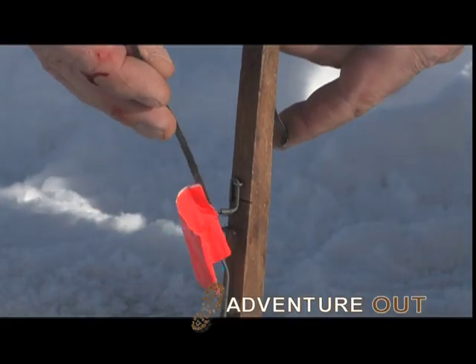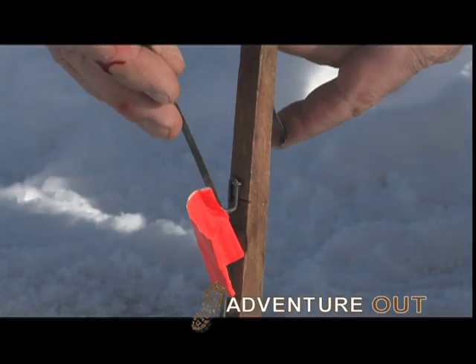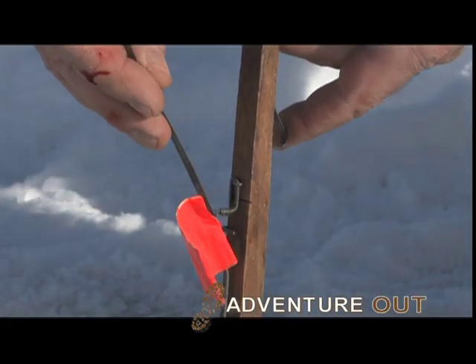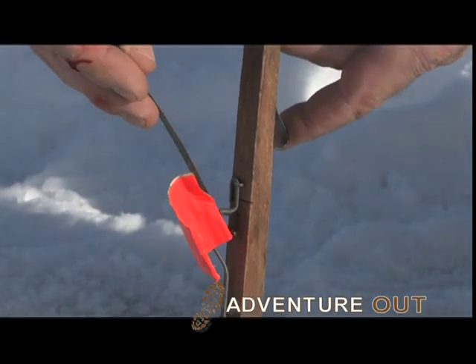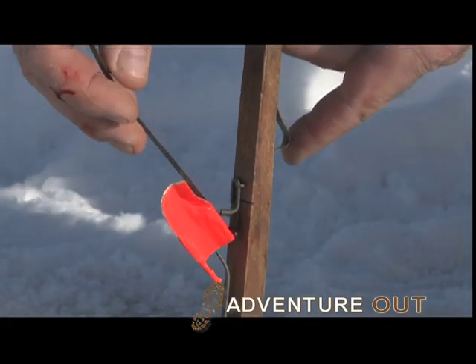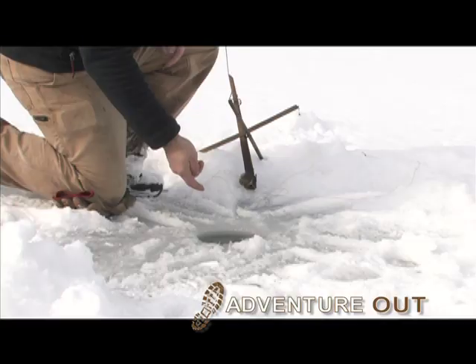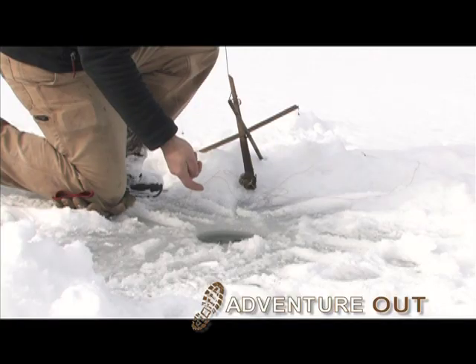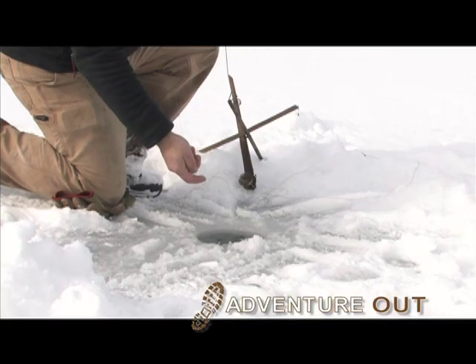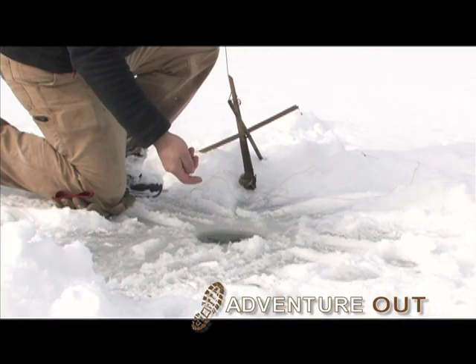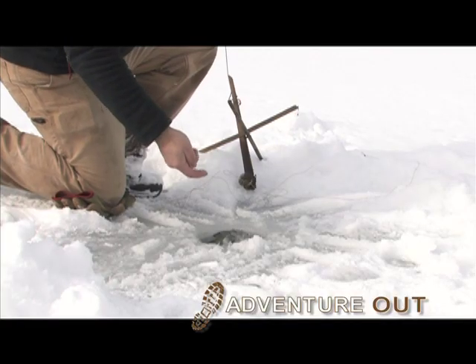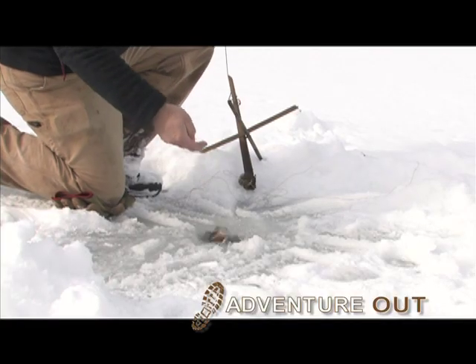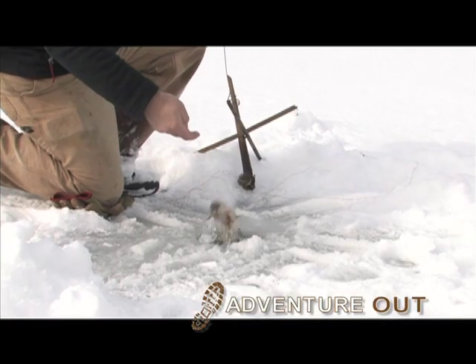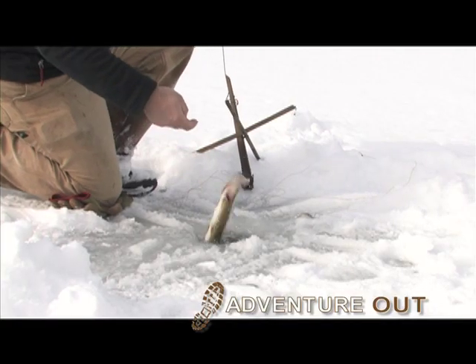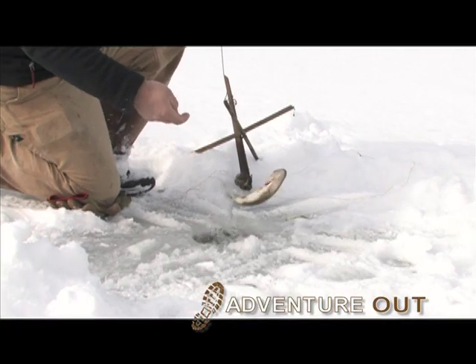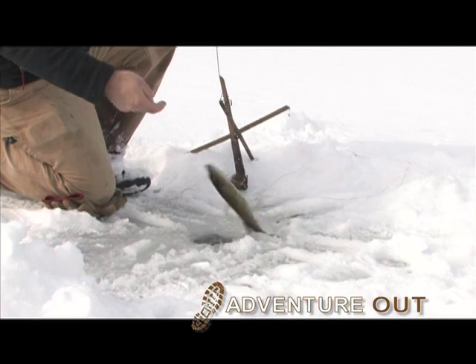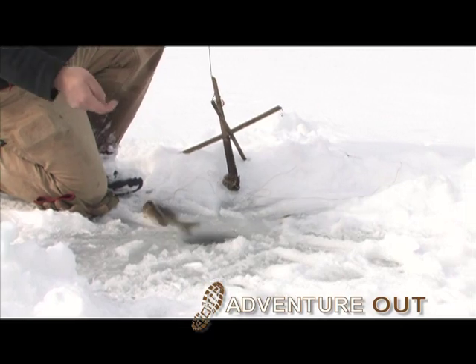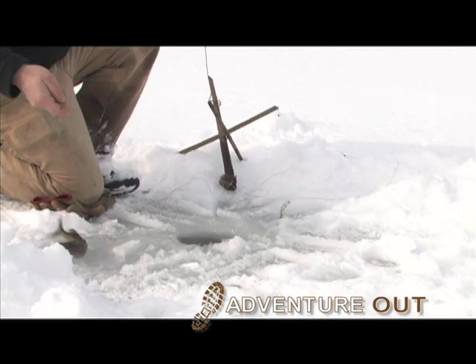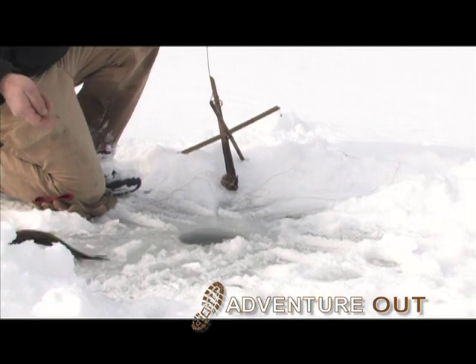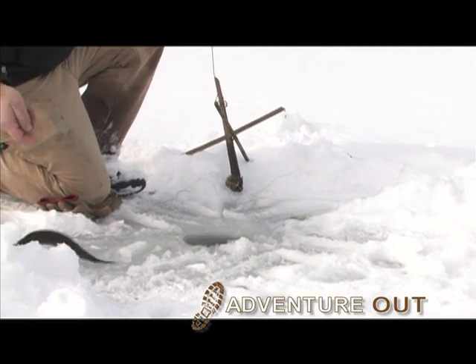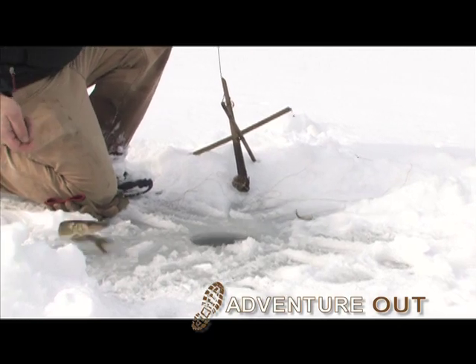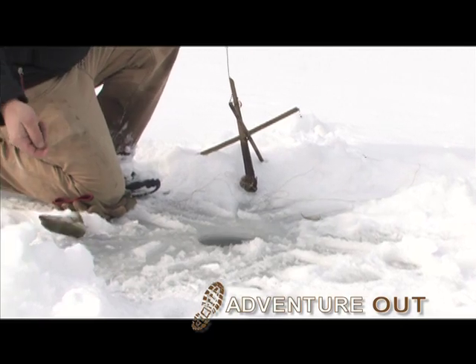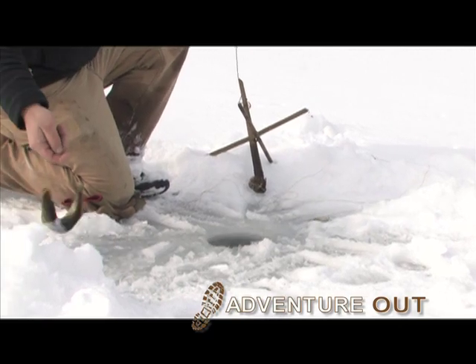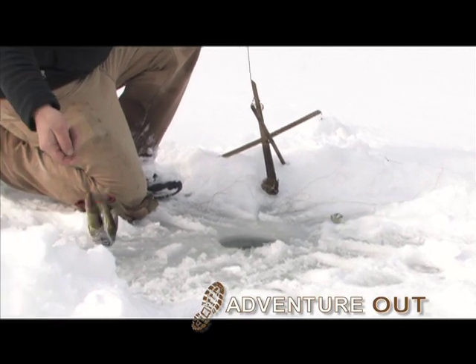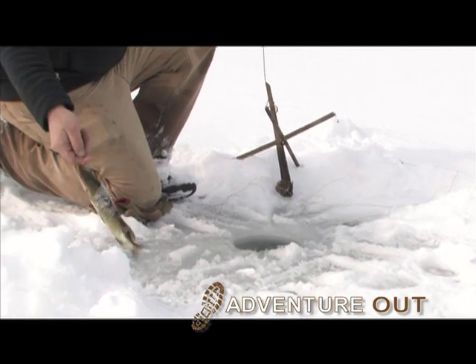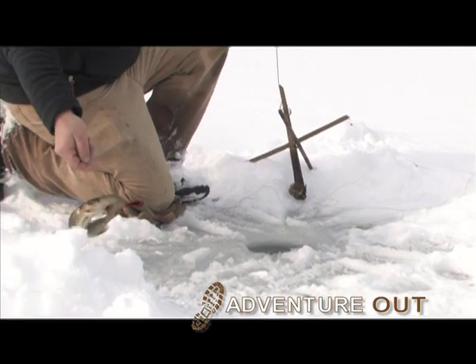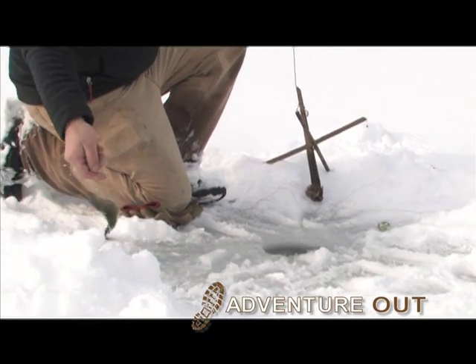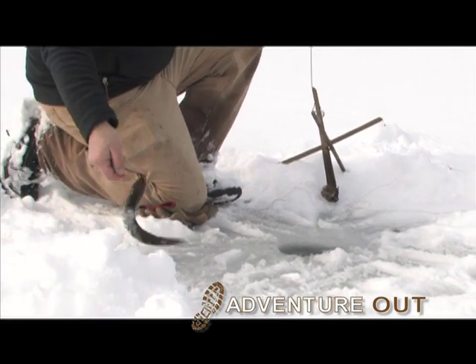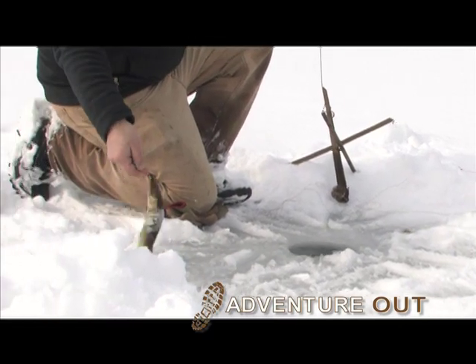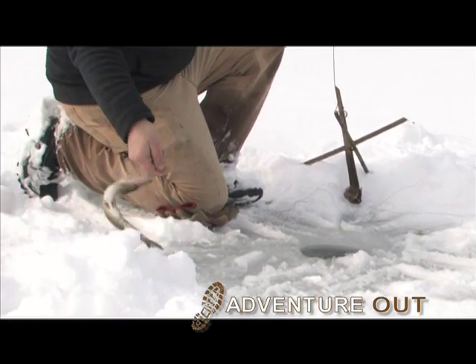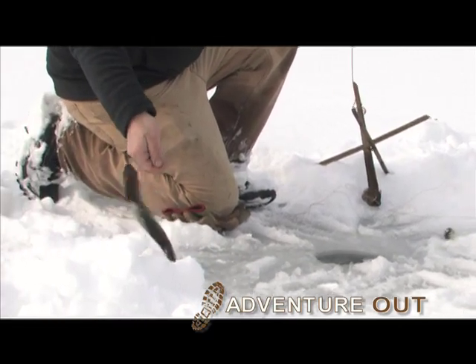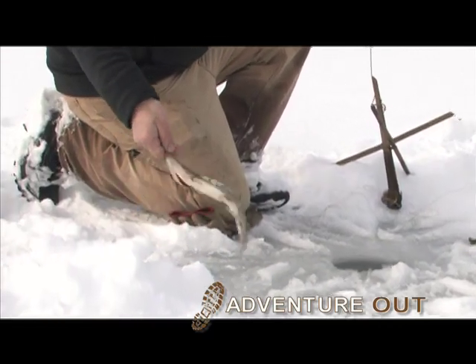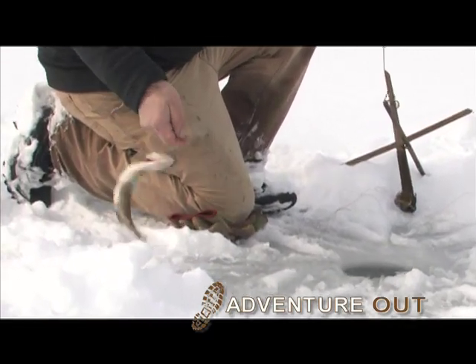Lots of flags today — it was pretty hot early on, pulling a bunch of pickerel. Still hoping for the elusive rainbow trout today.